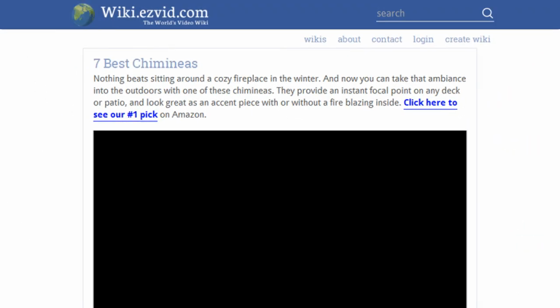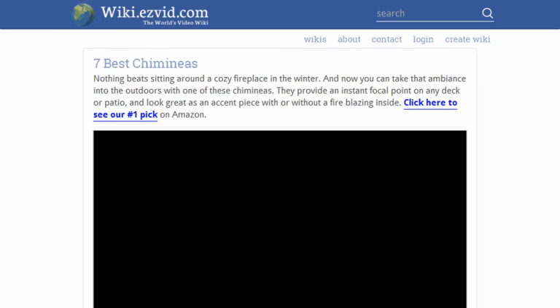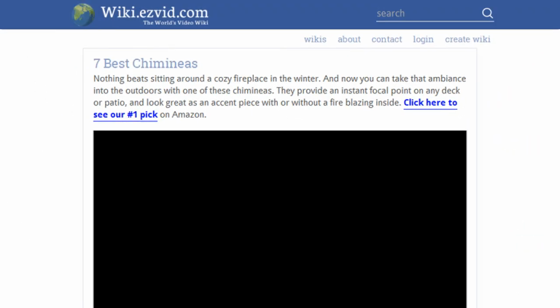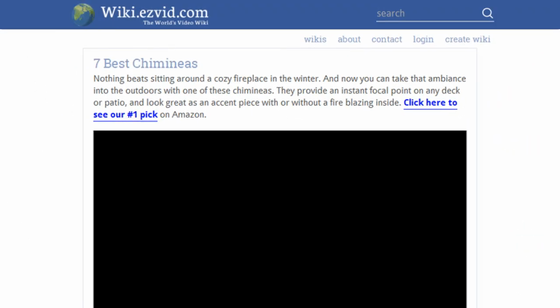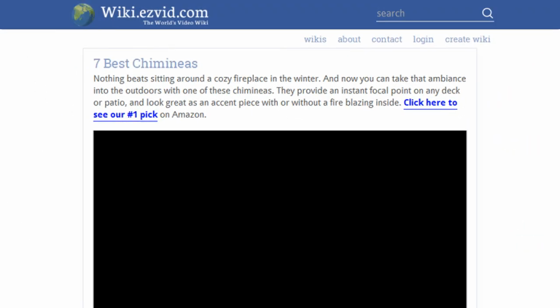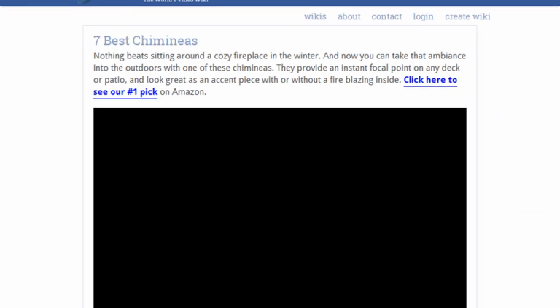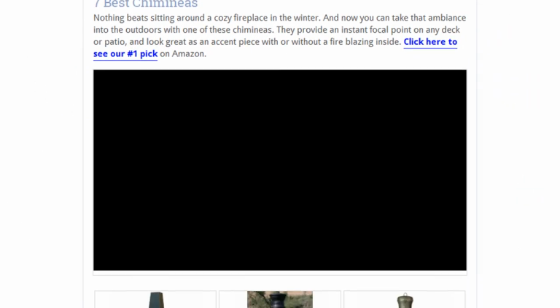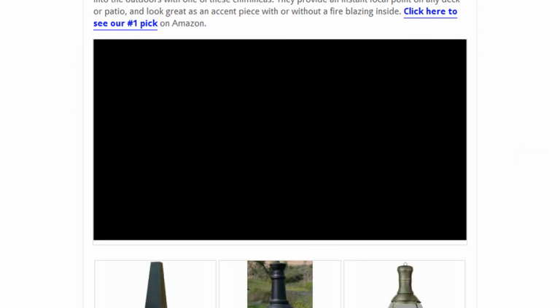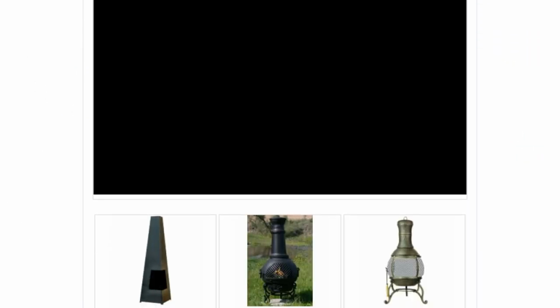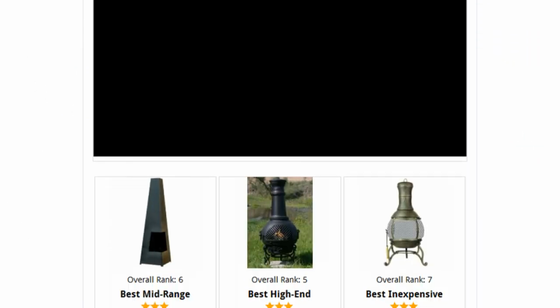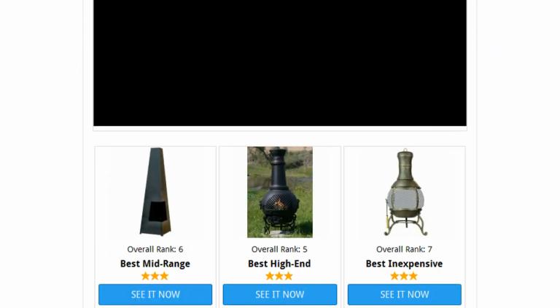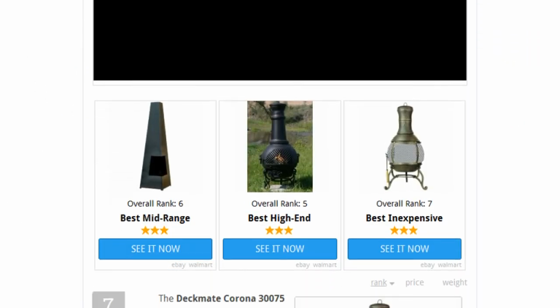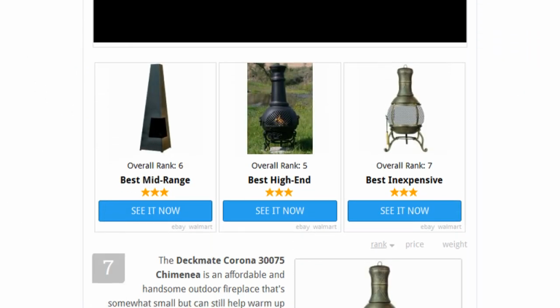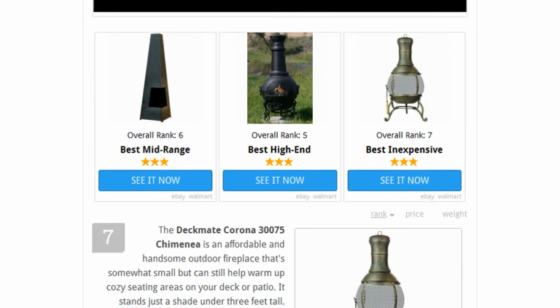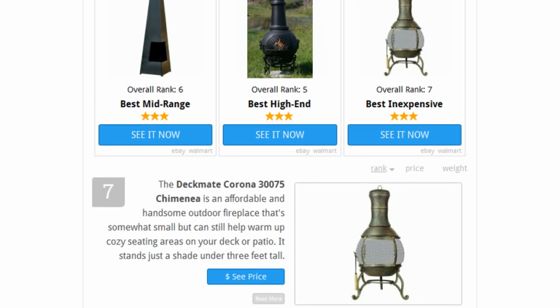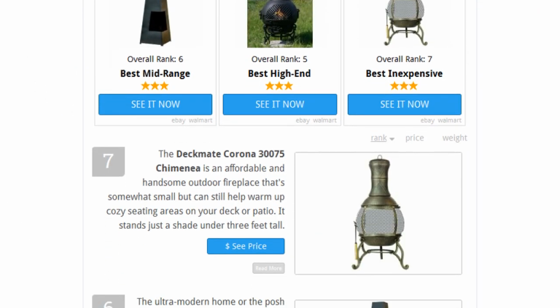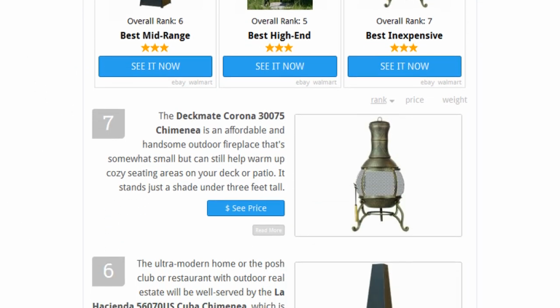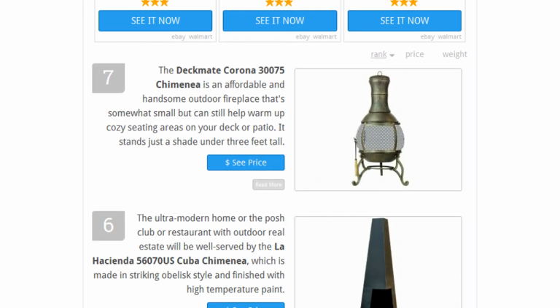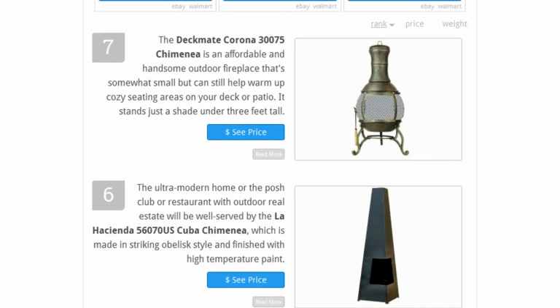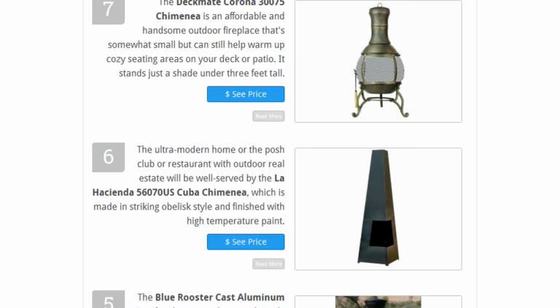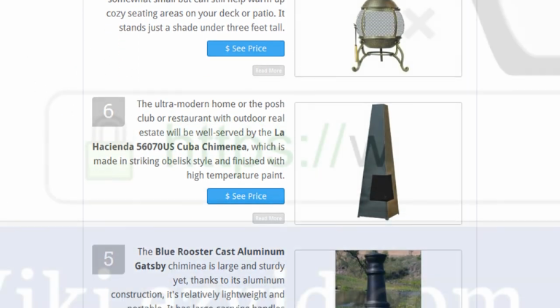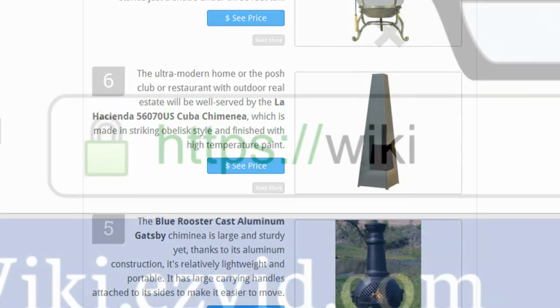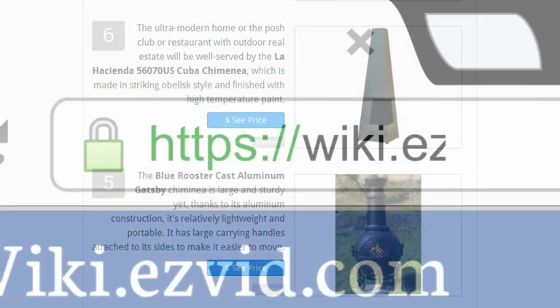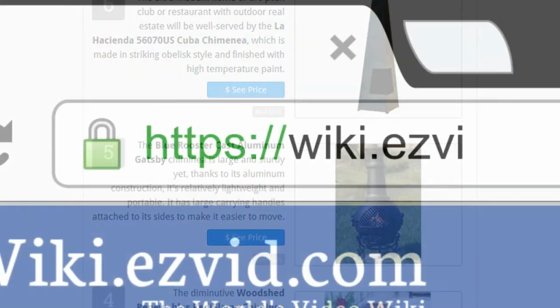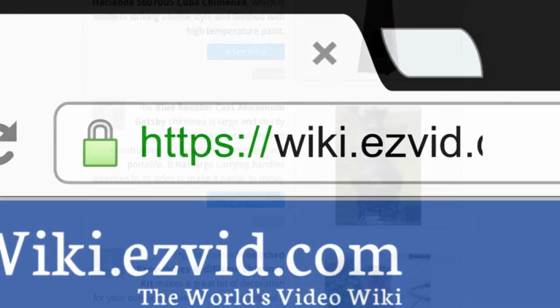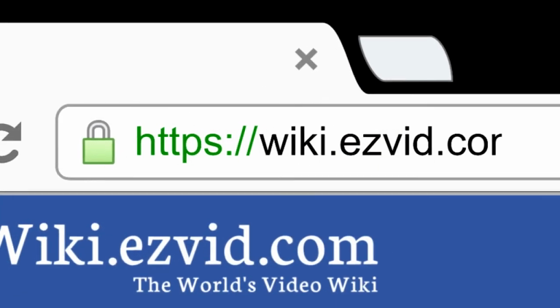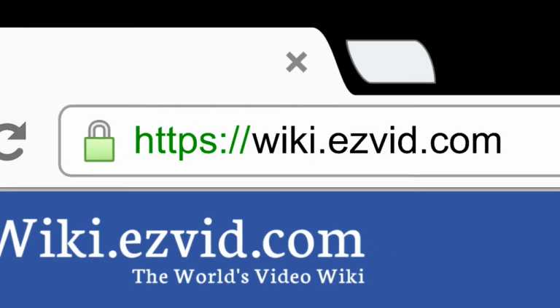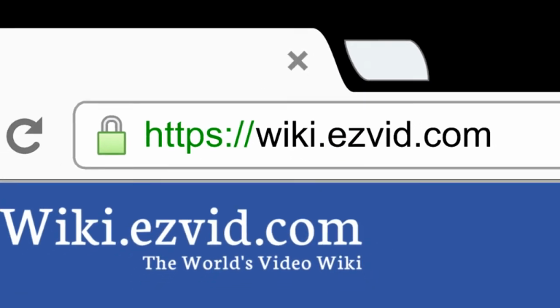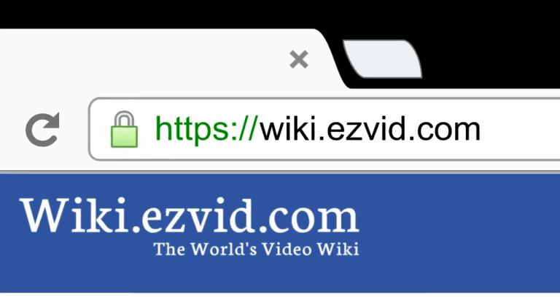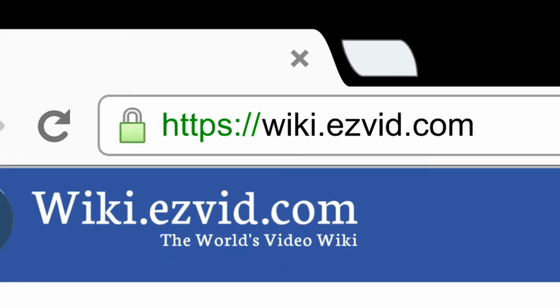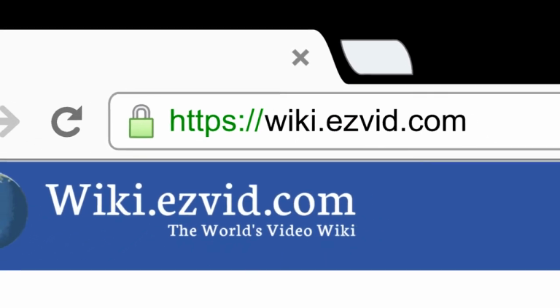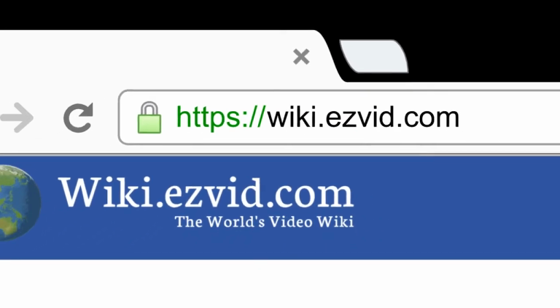To see all this stuff, go to wiki.easyvid.com and search for chimeneas or click beneath this video.